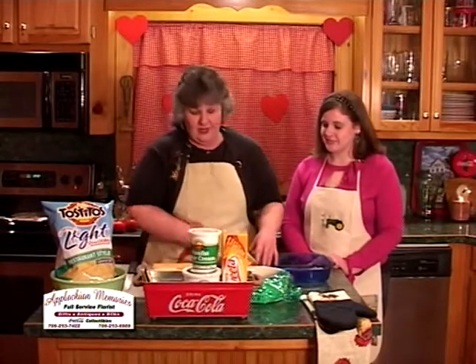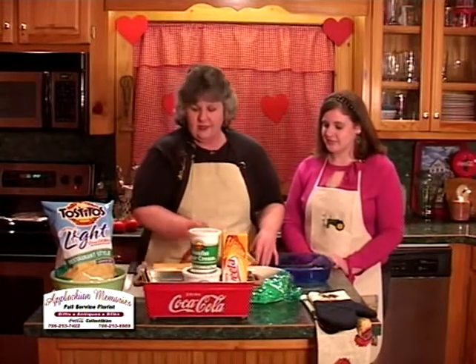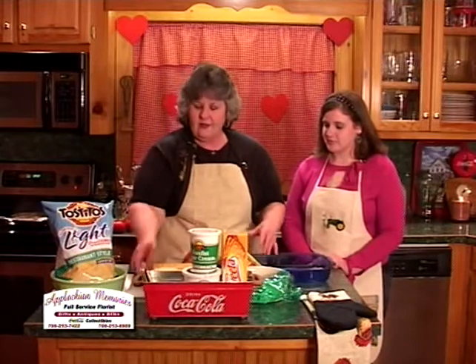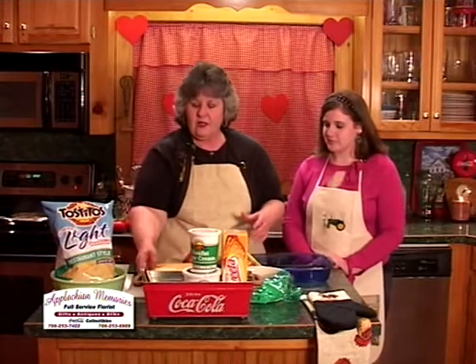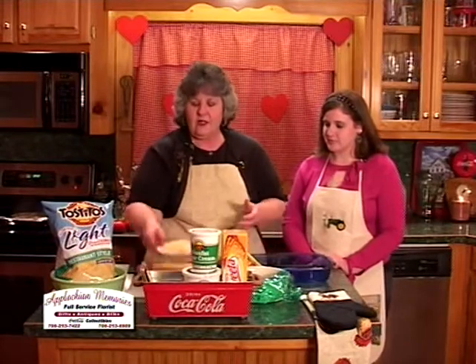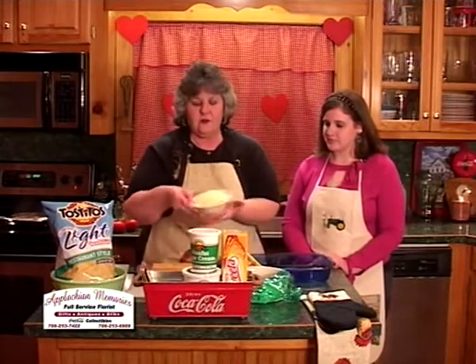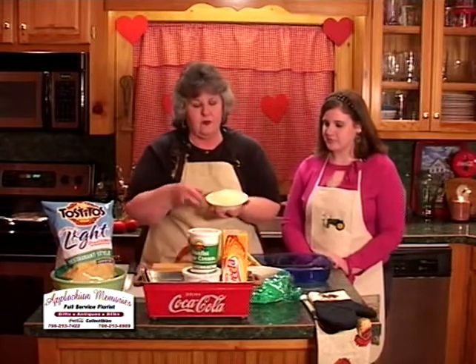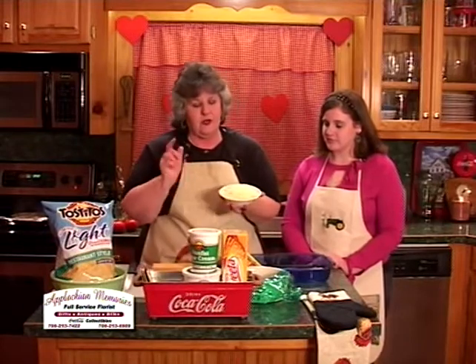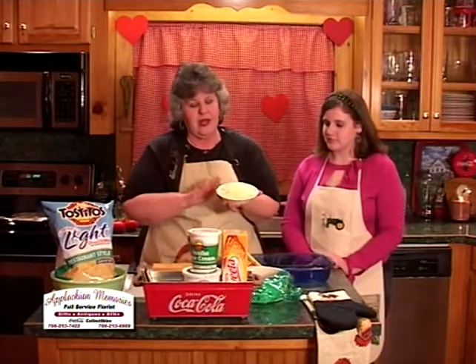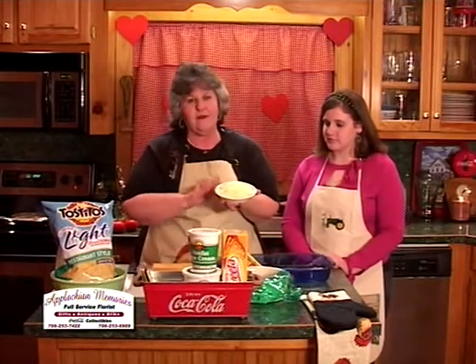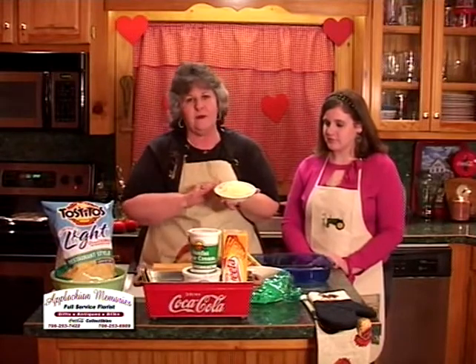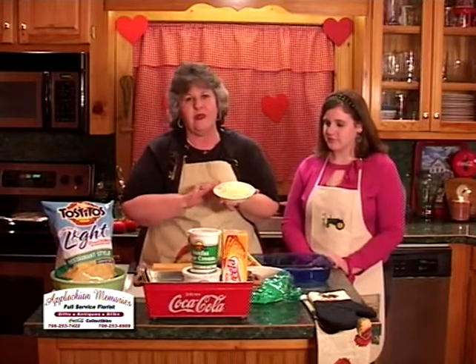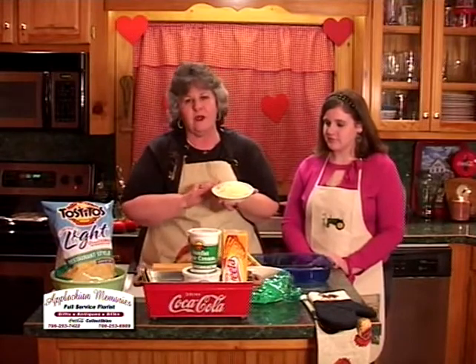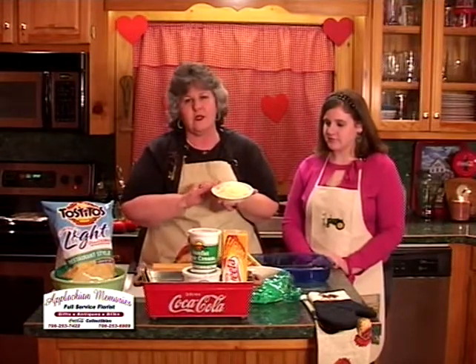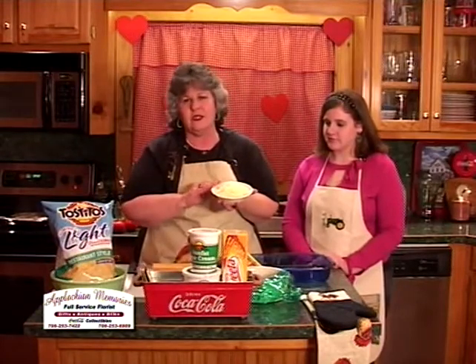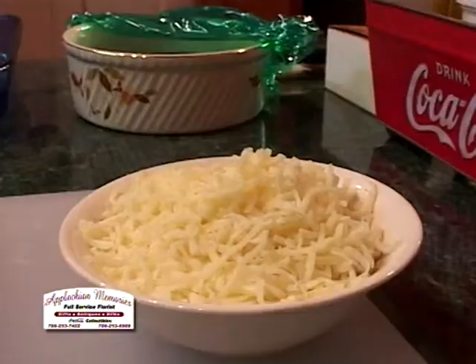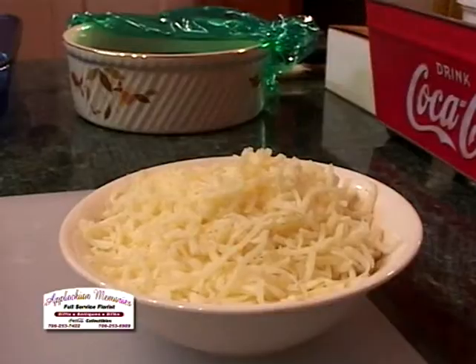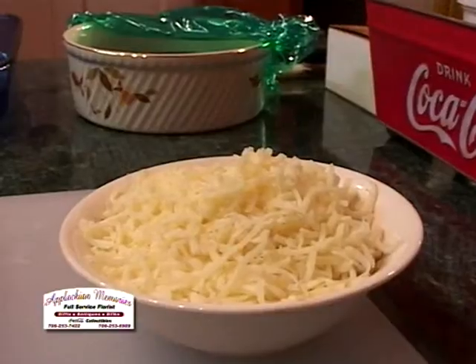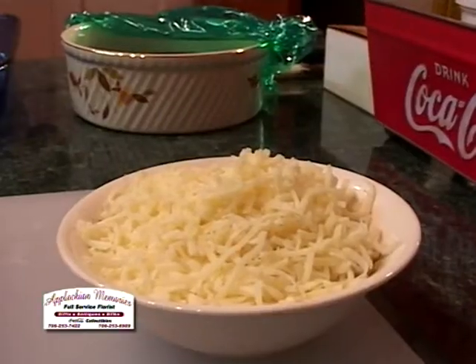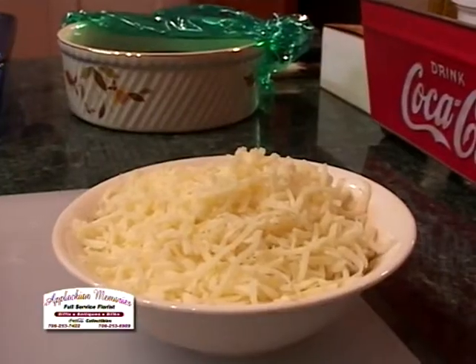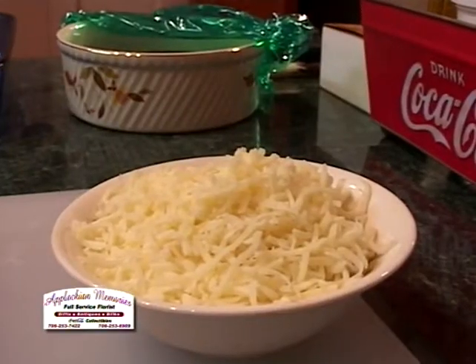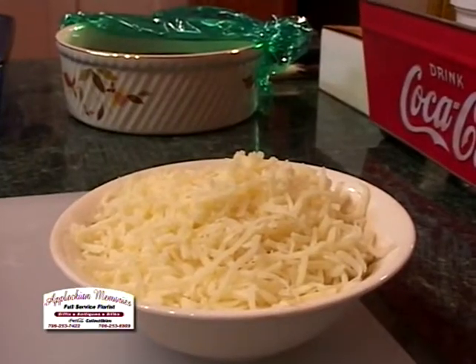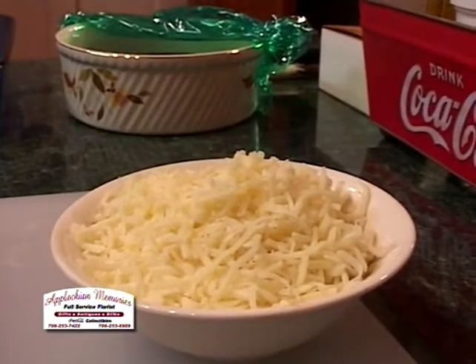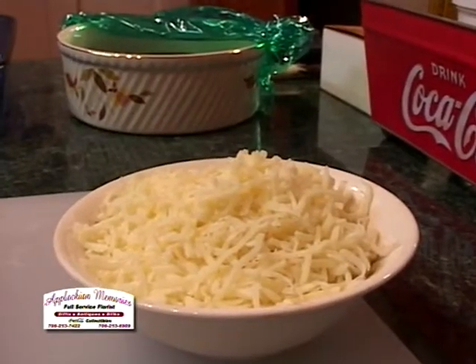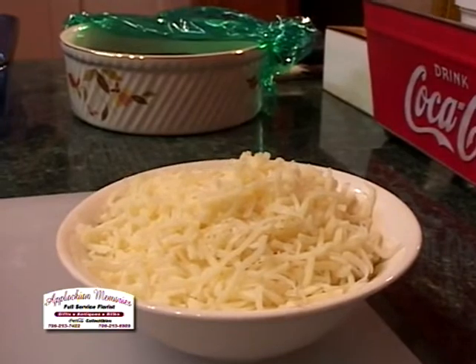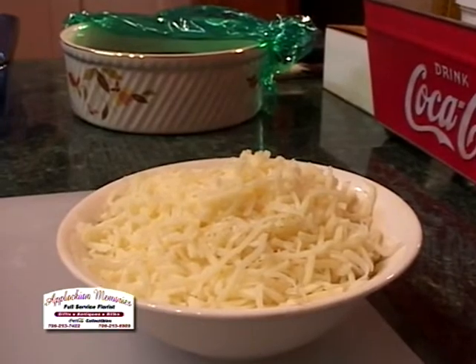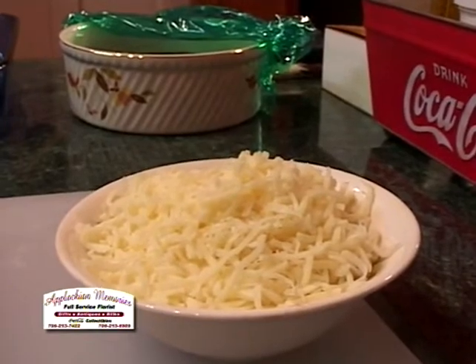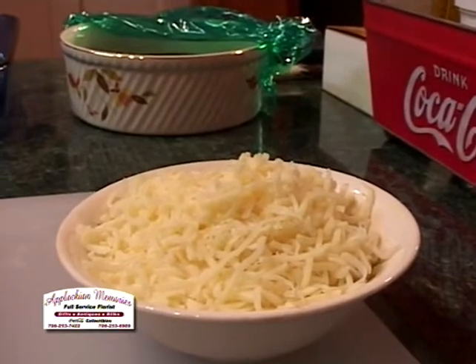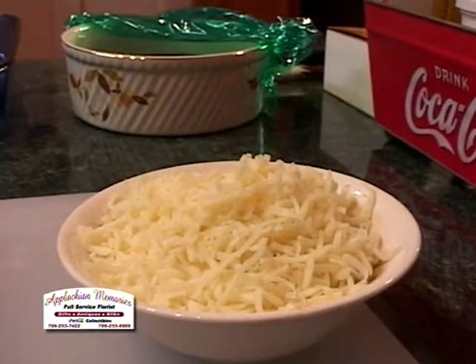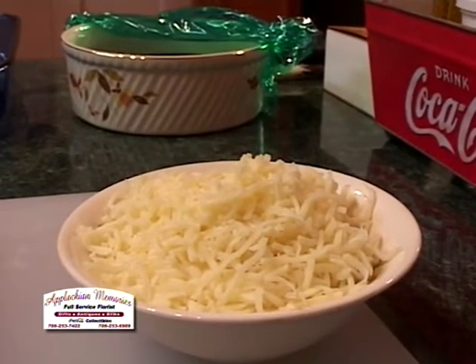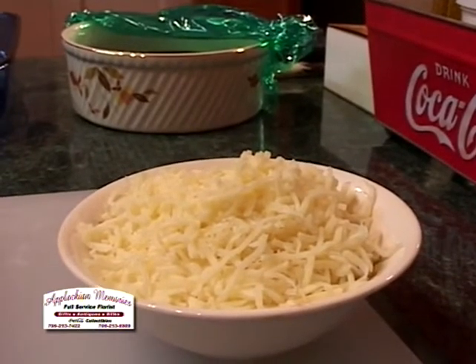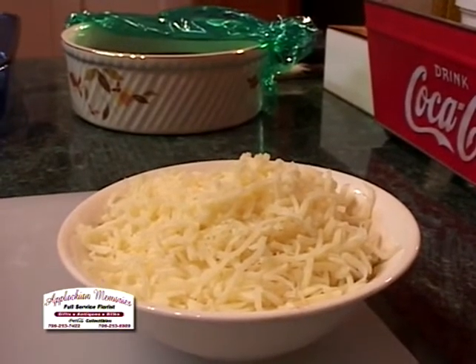And then we're going to use half of a pack of mozzarella cheese — I believe it was a 12-ounce pack — so we have about six ounces of mozzarella cheese.